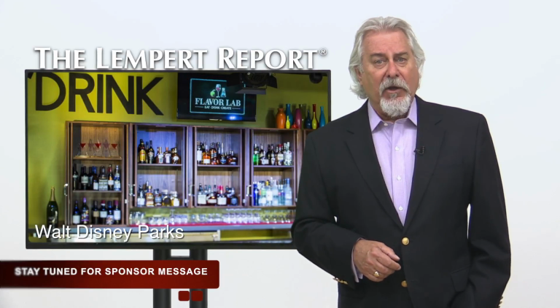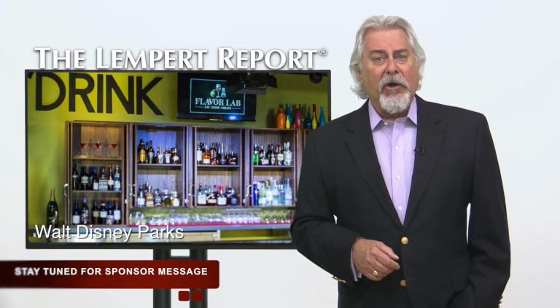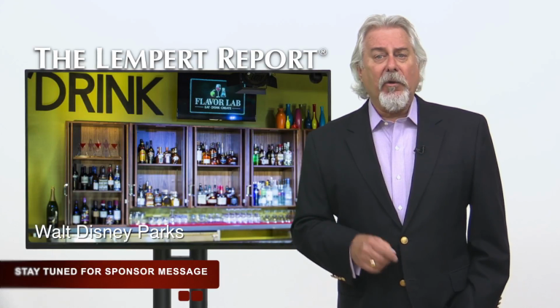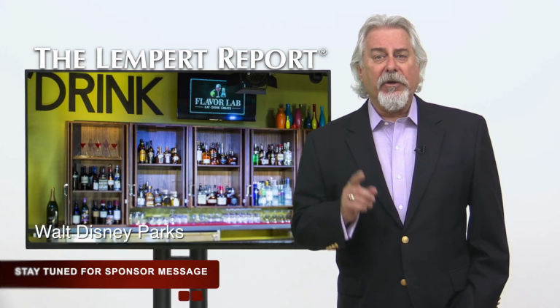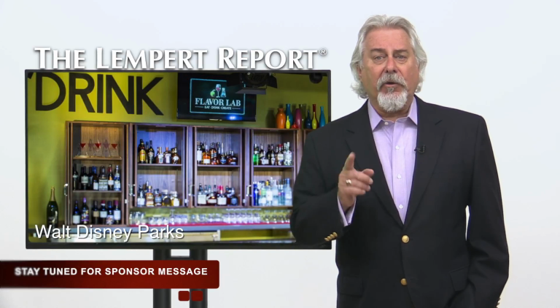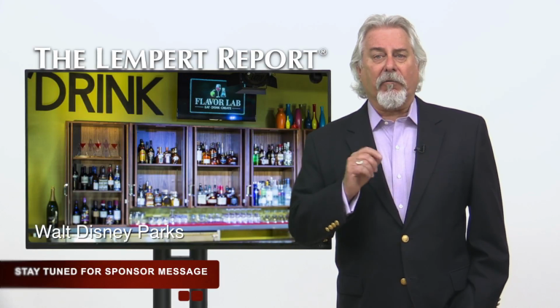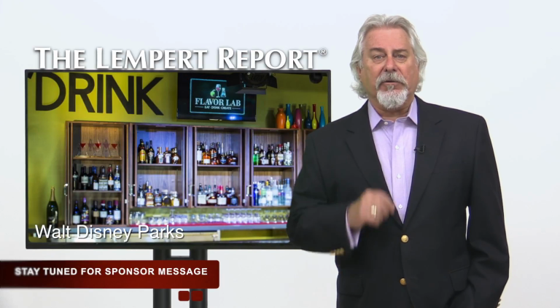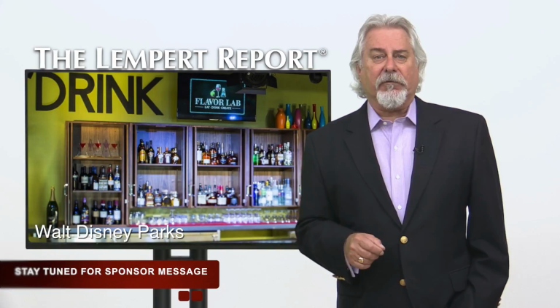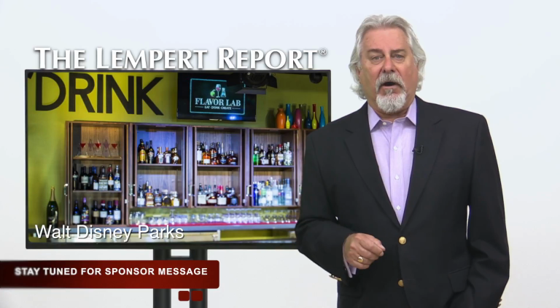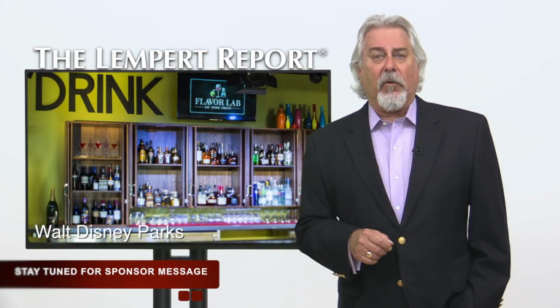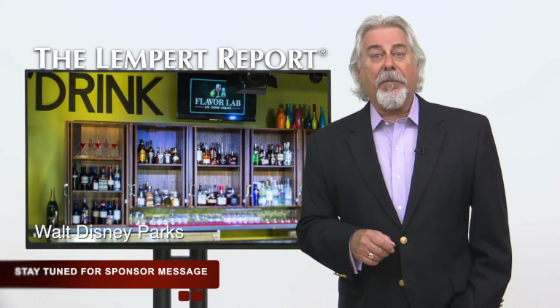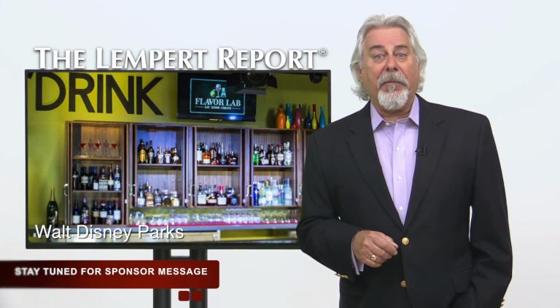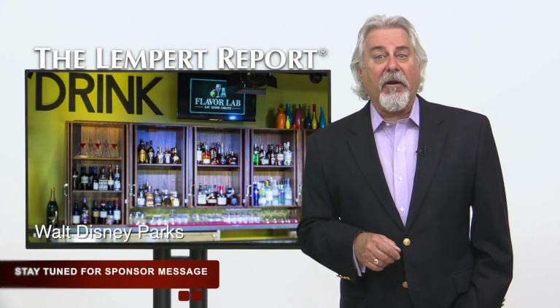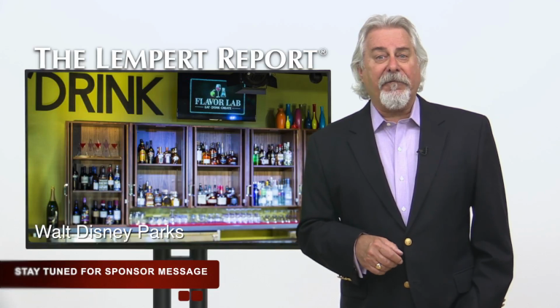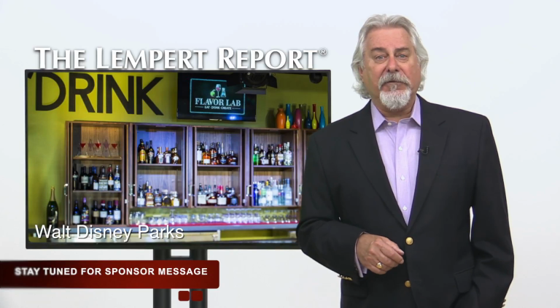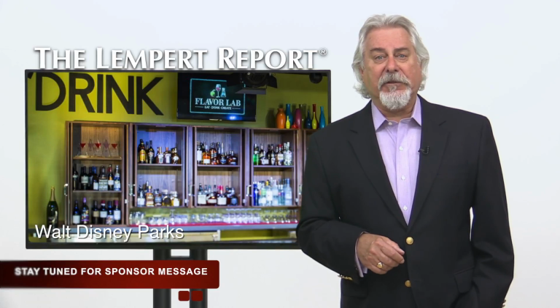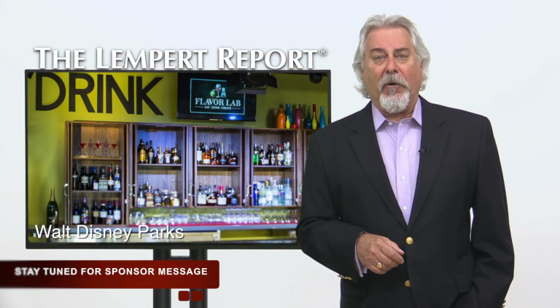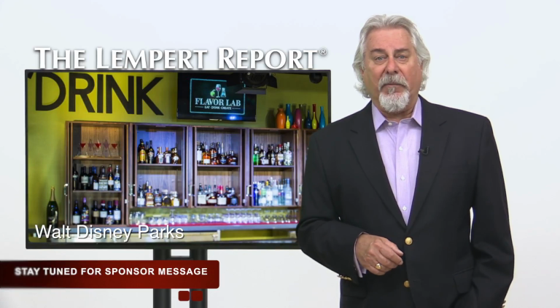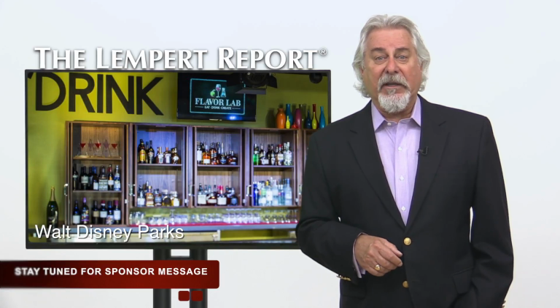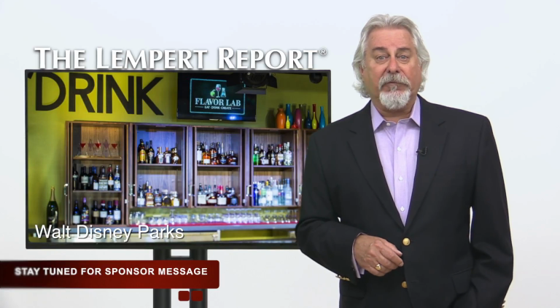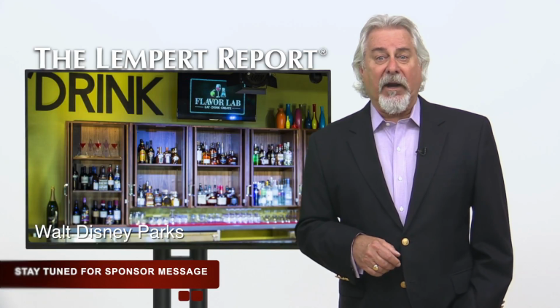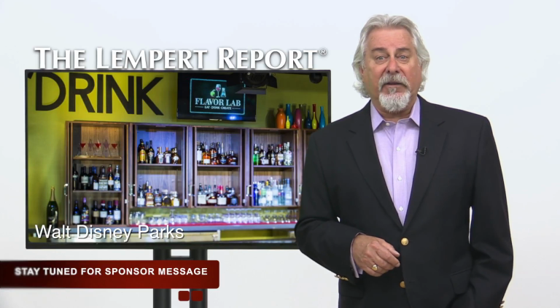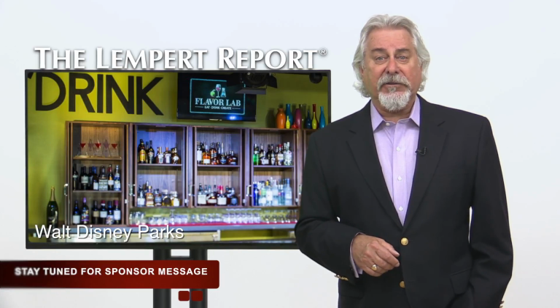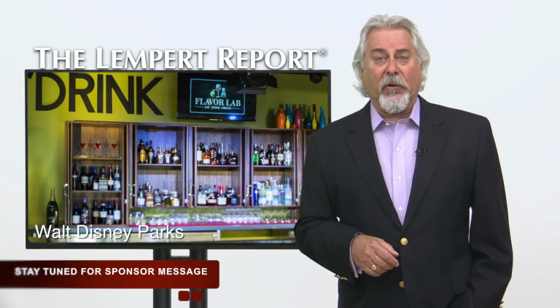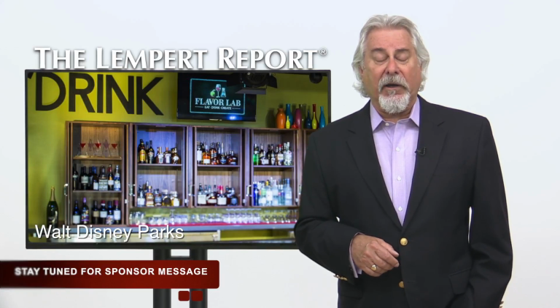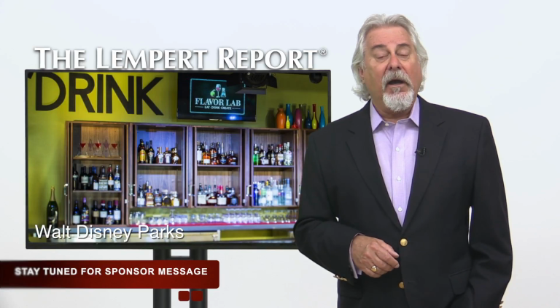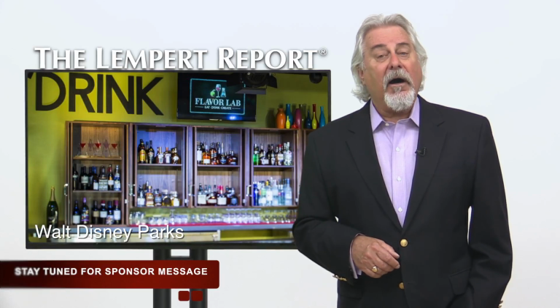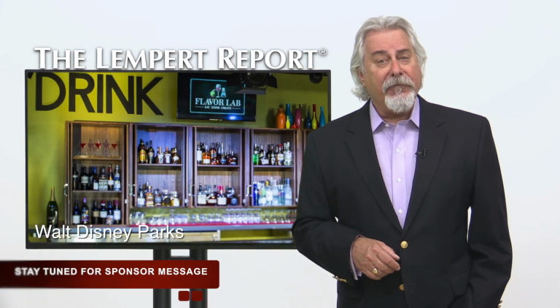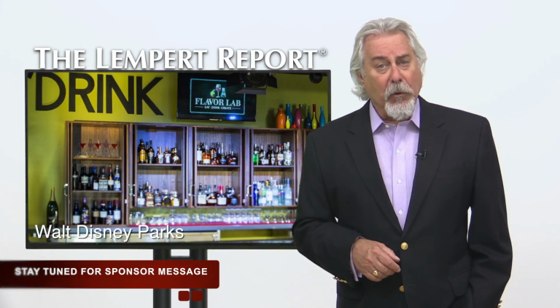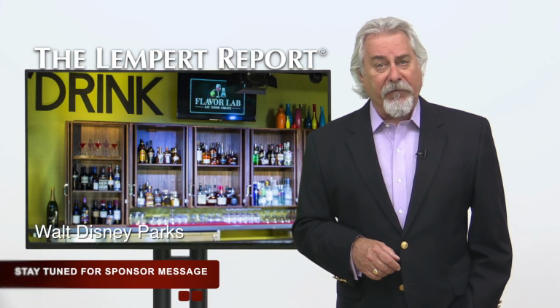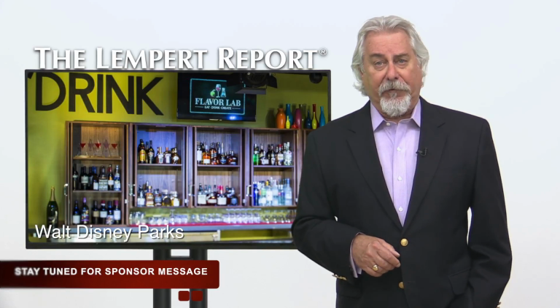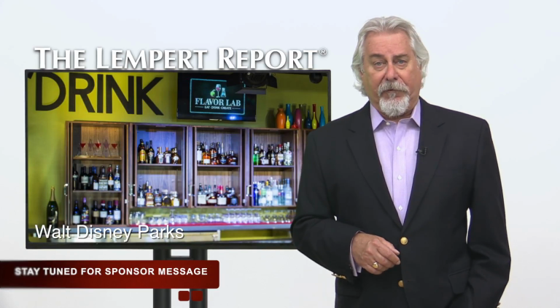Who in your grocerant or prepared foods department is writing the story of your food?